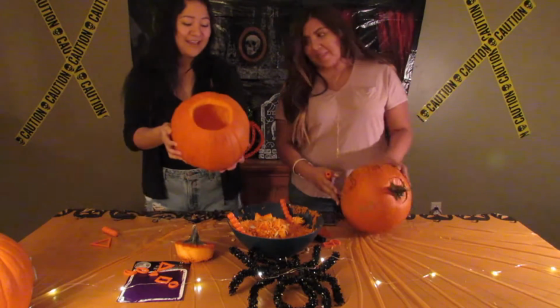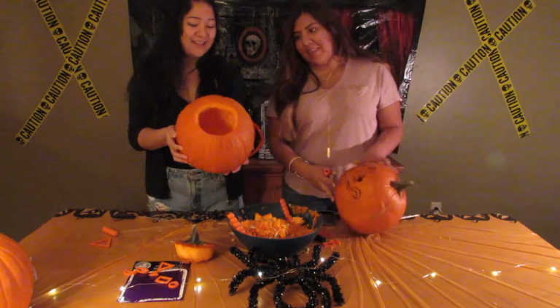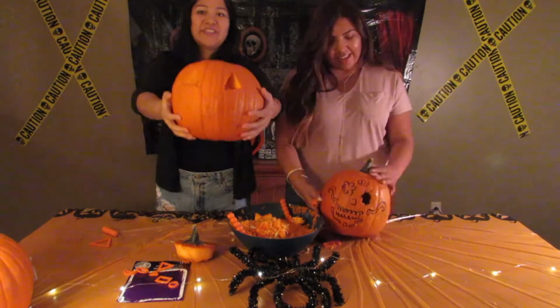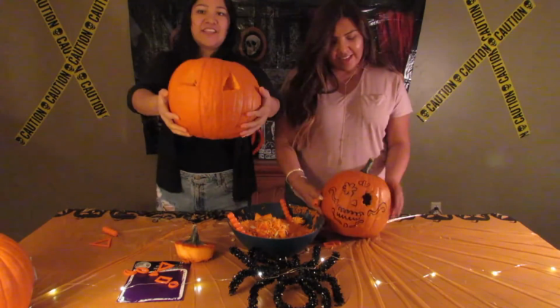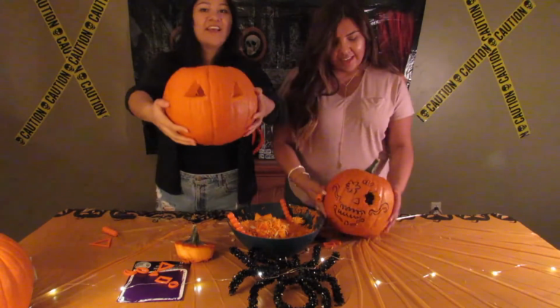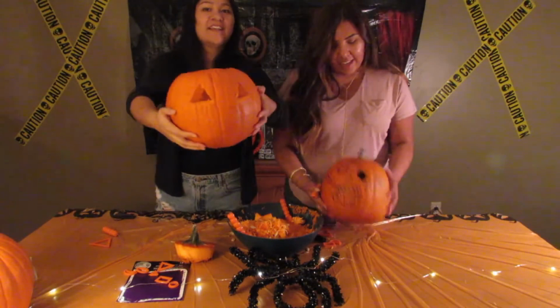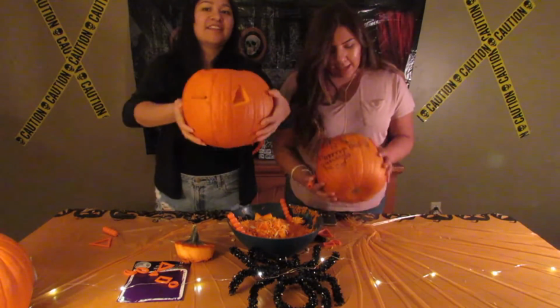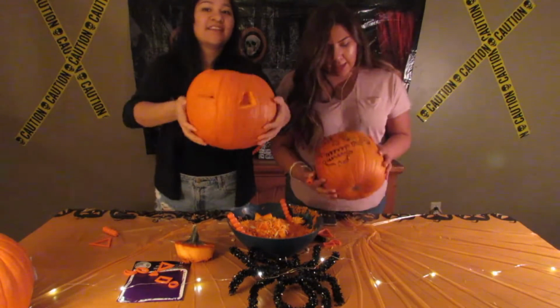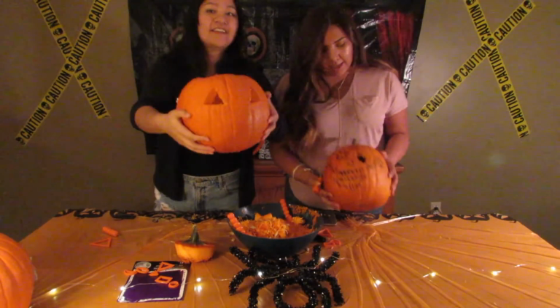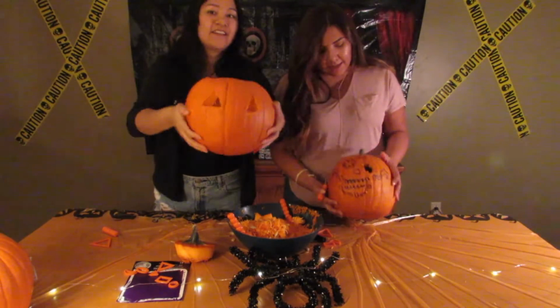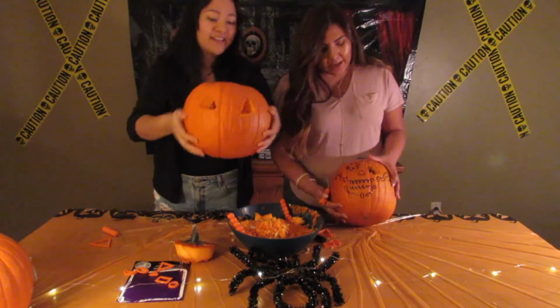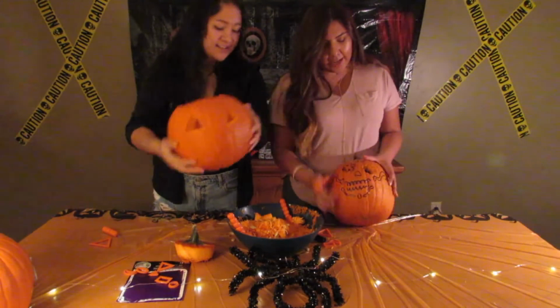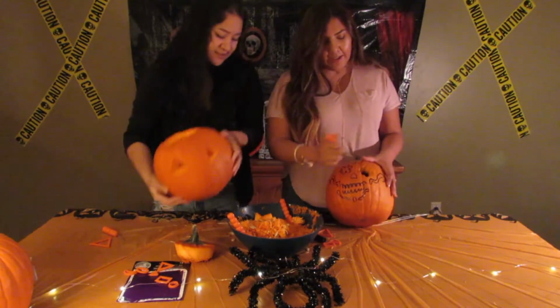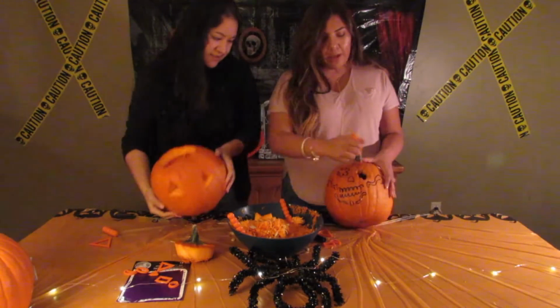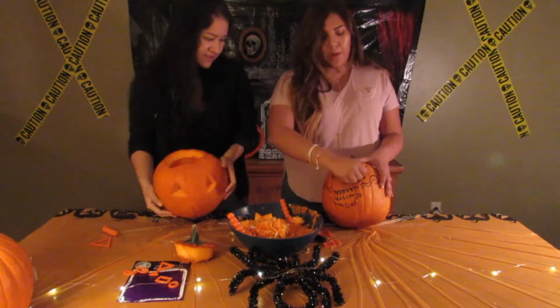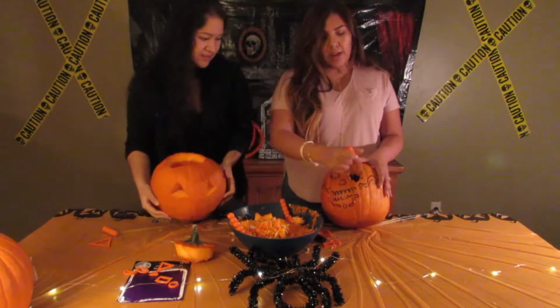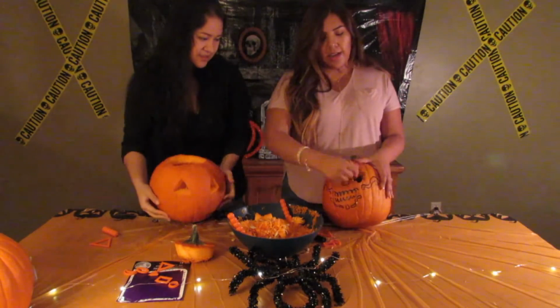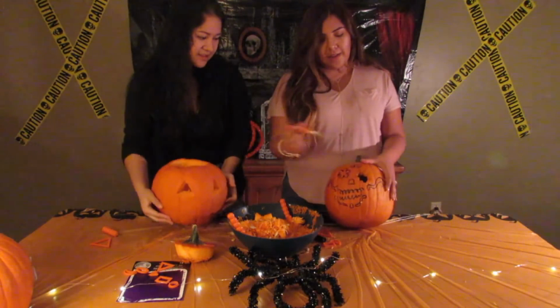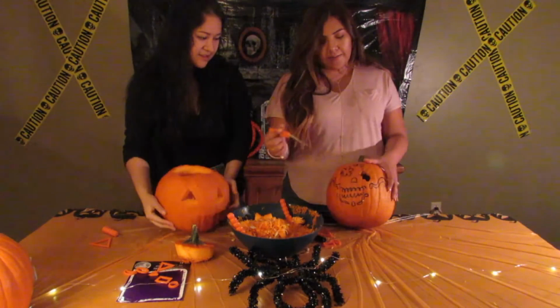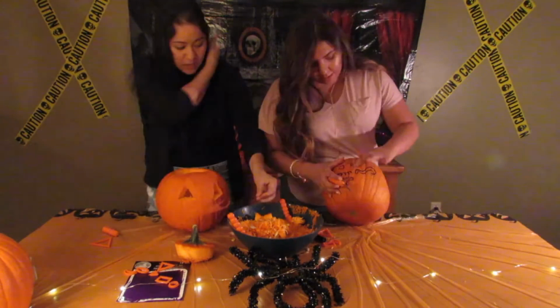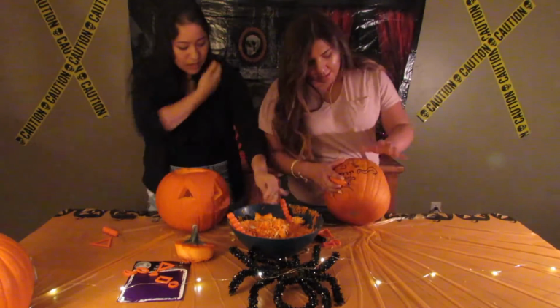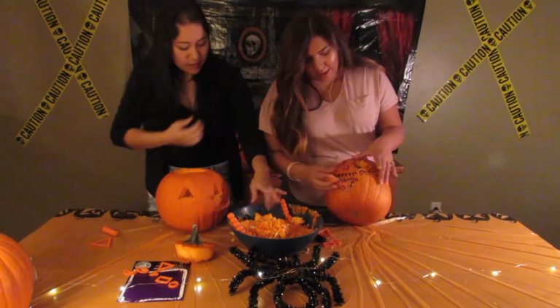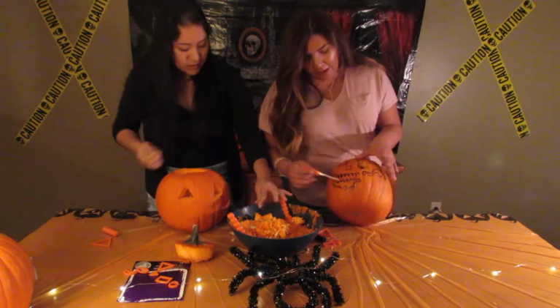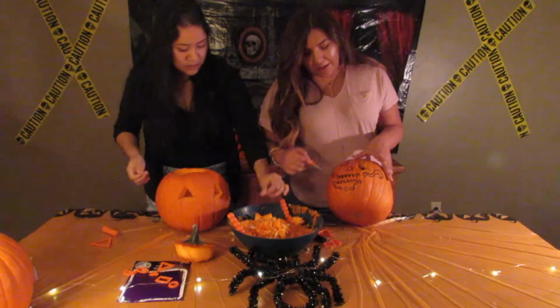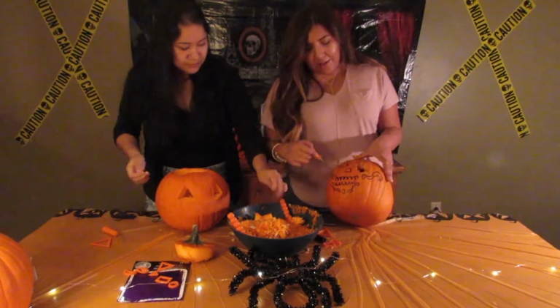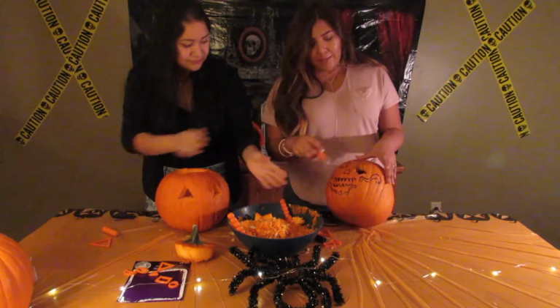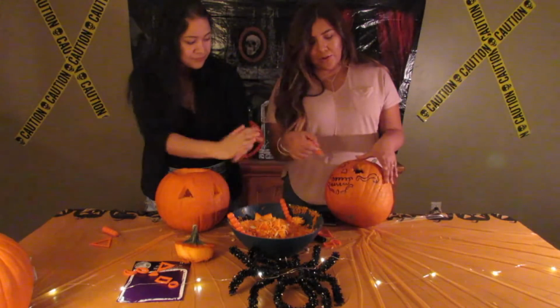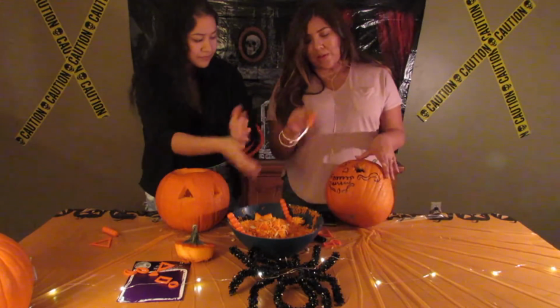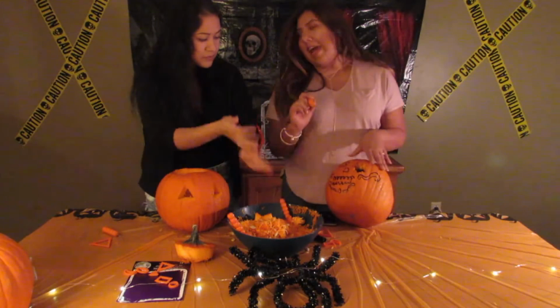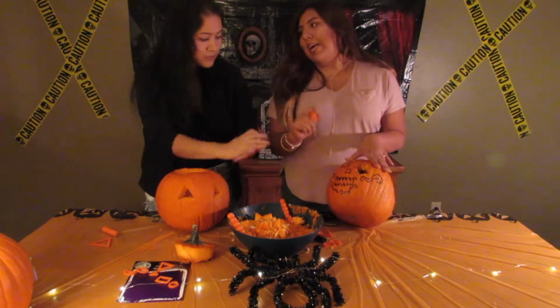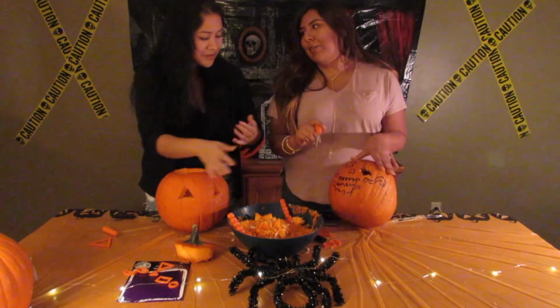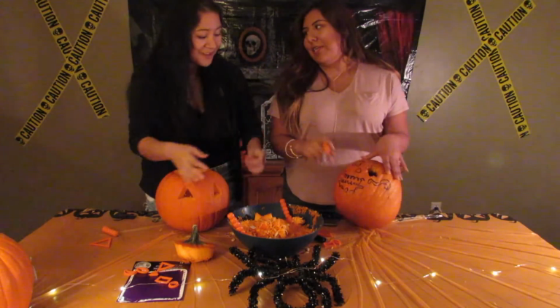Look at this — this is mine. I have like one eye. I don't think I'm gonna do all that extra stuff.